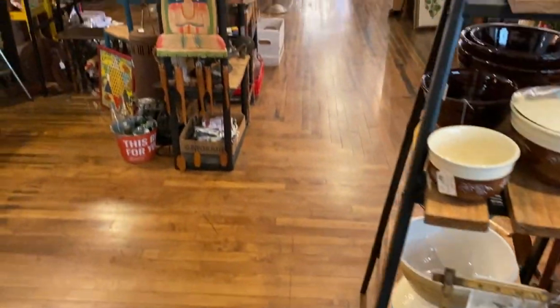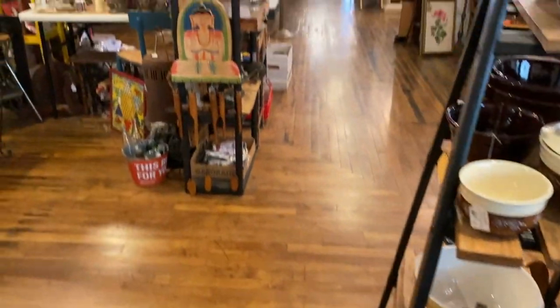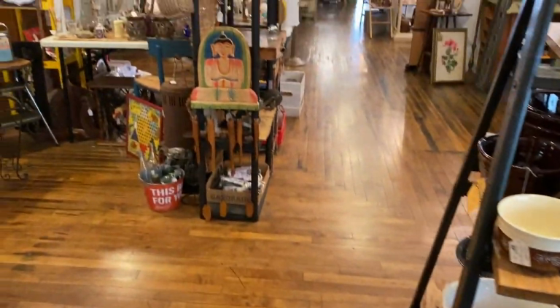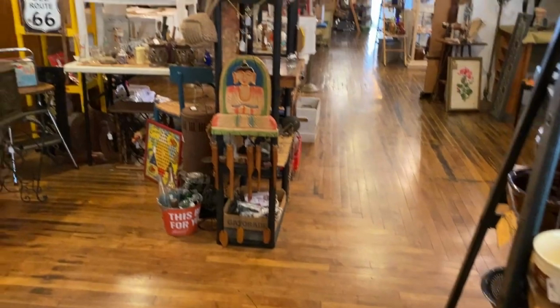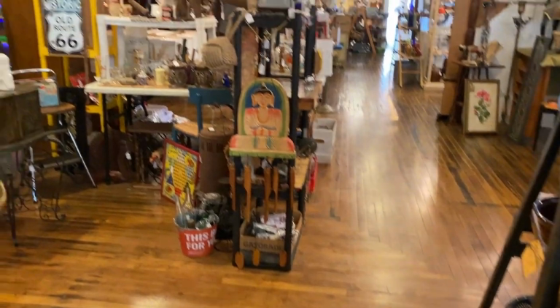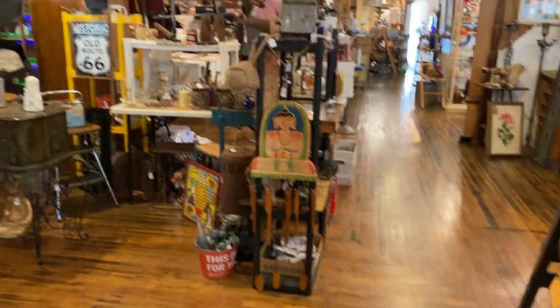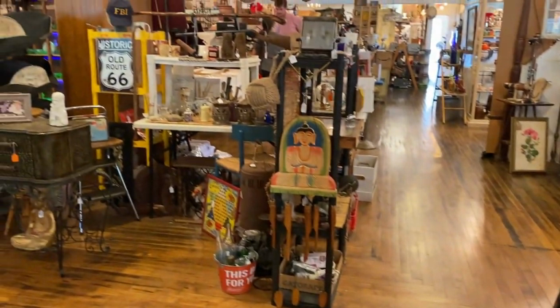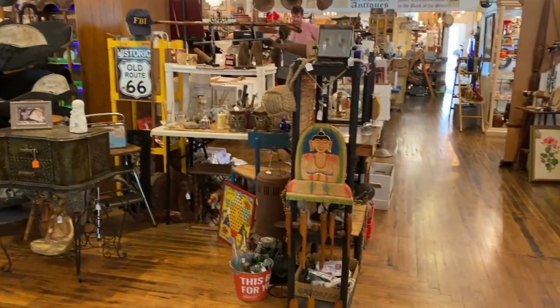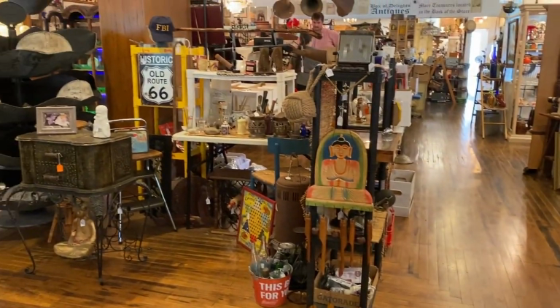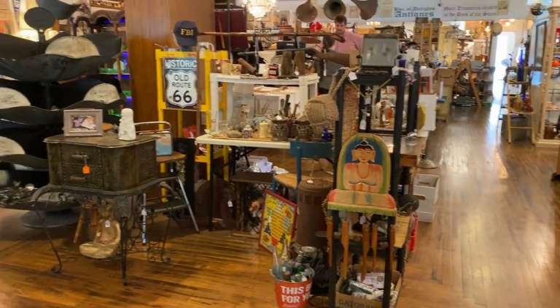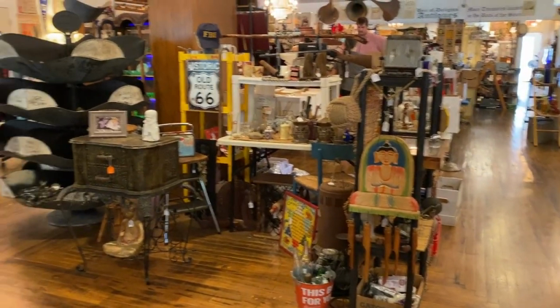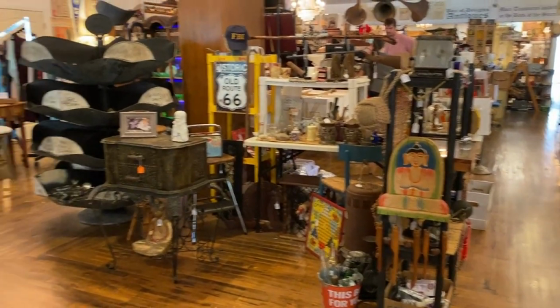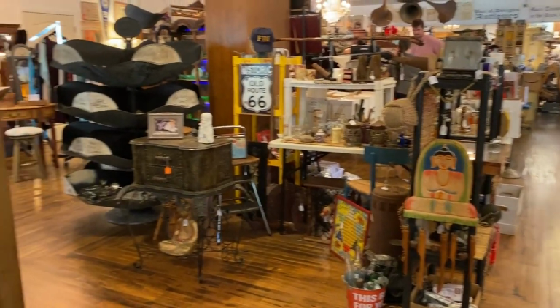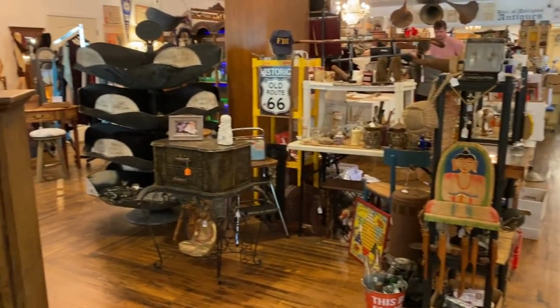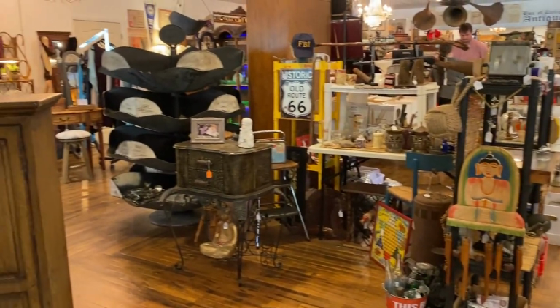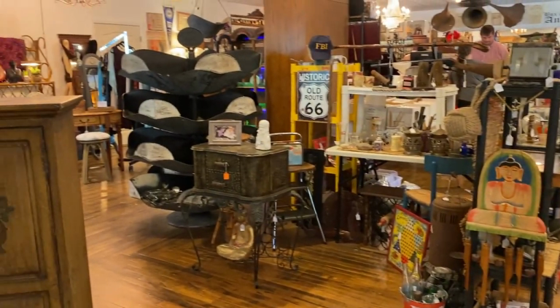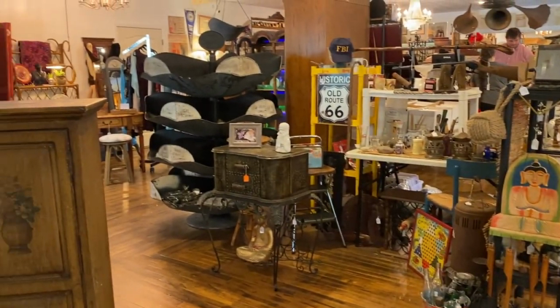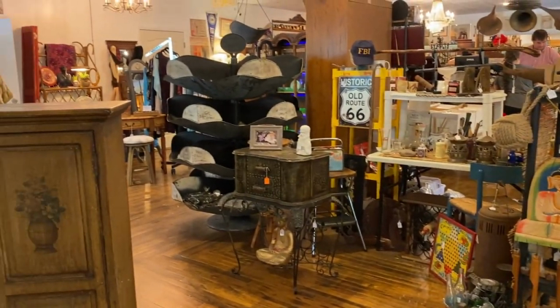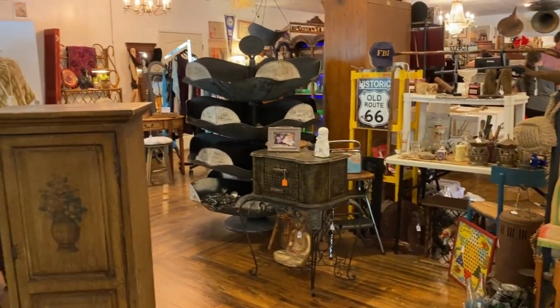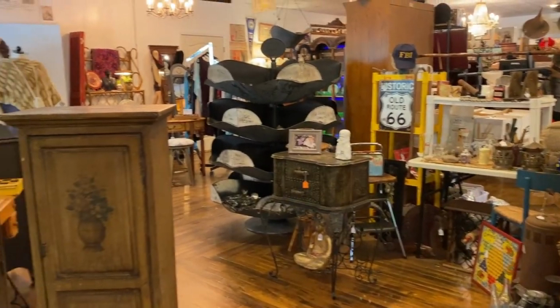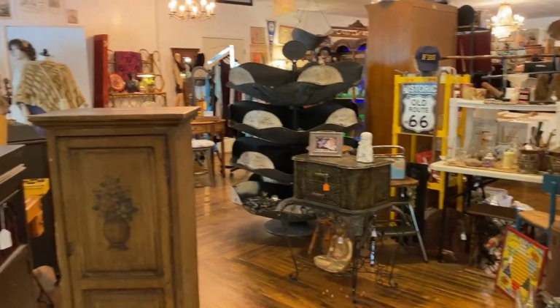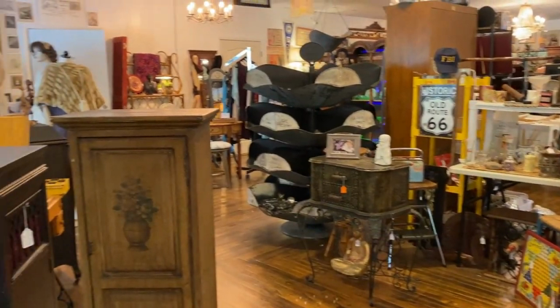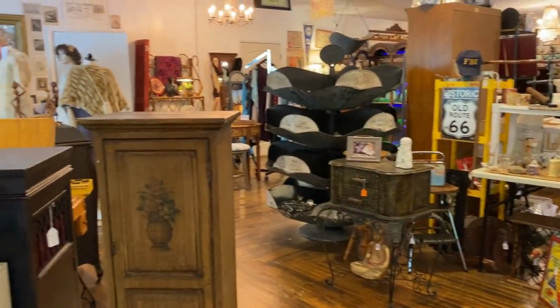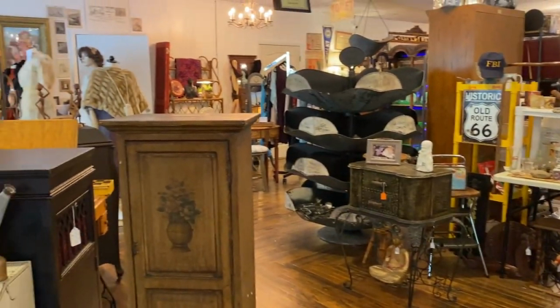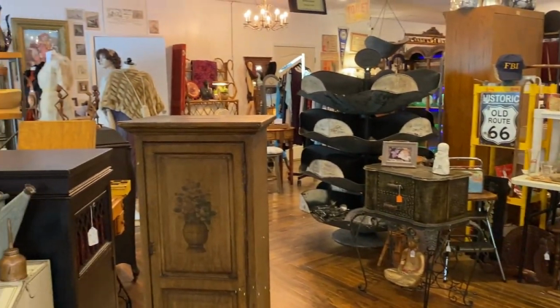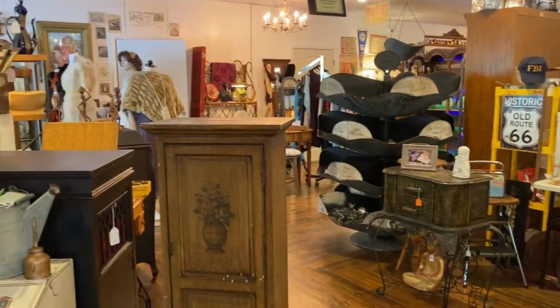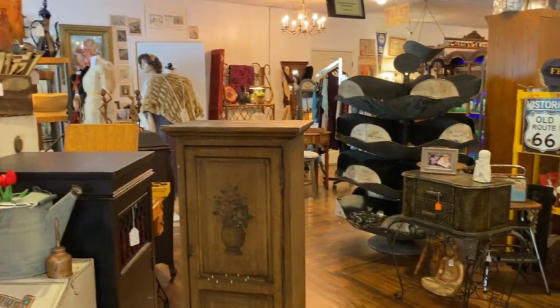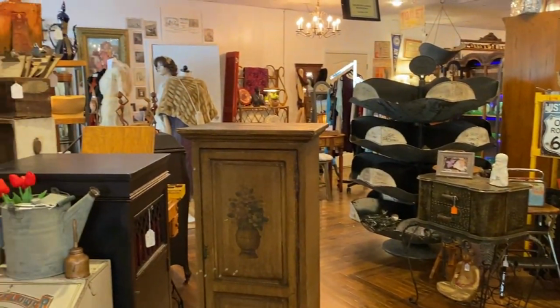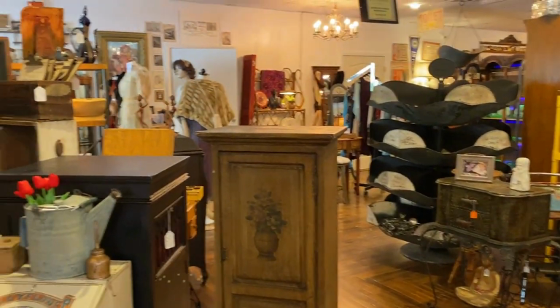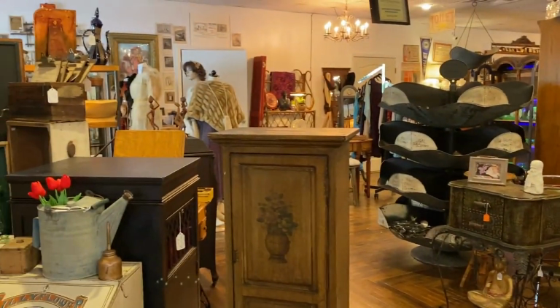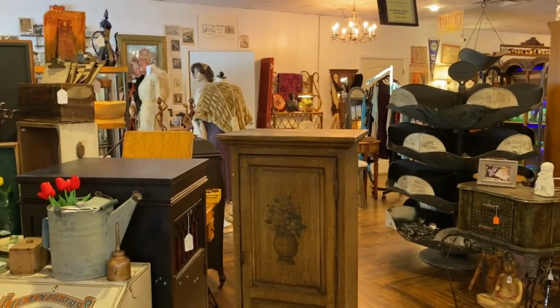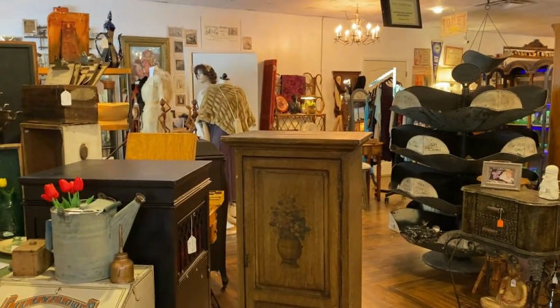Well, that's it guys — that is Box of Delights and Antiques.